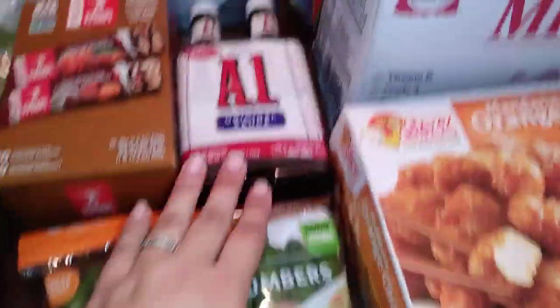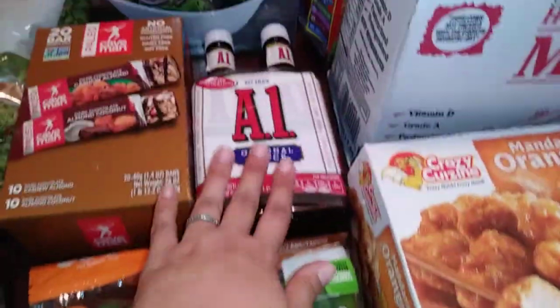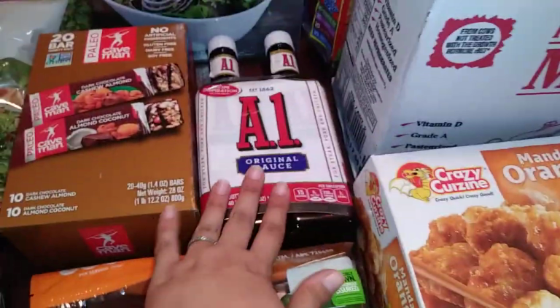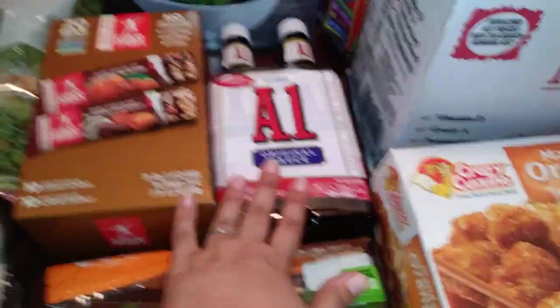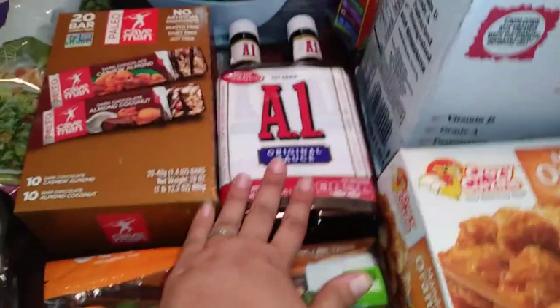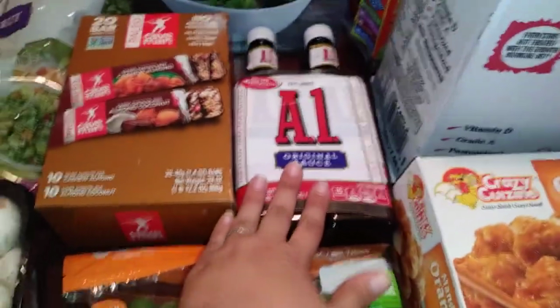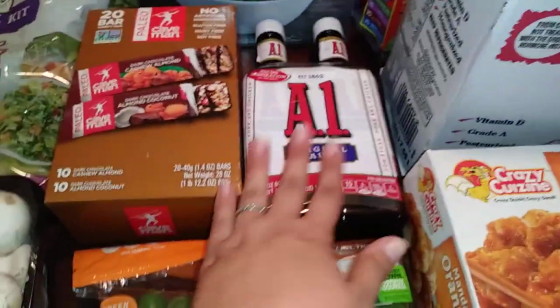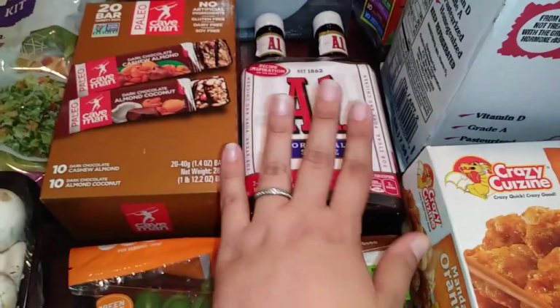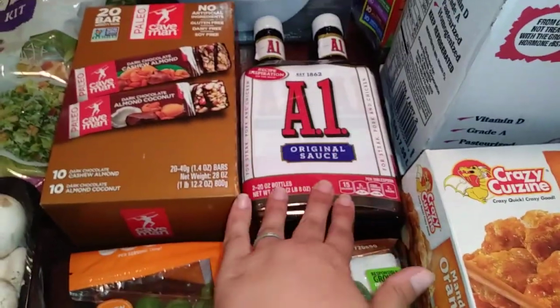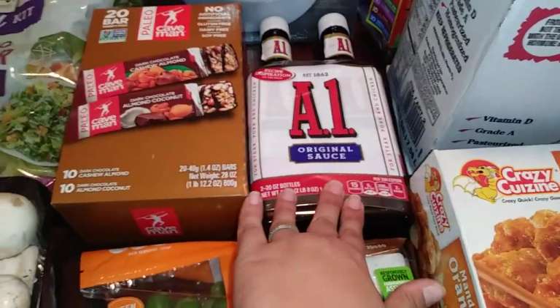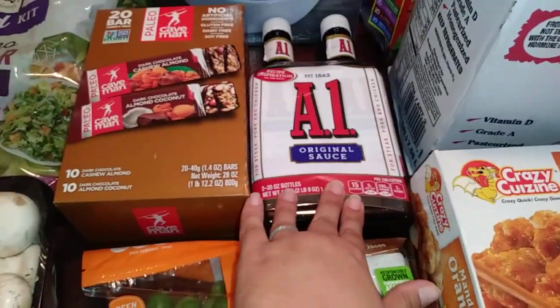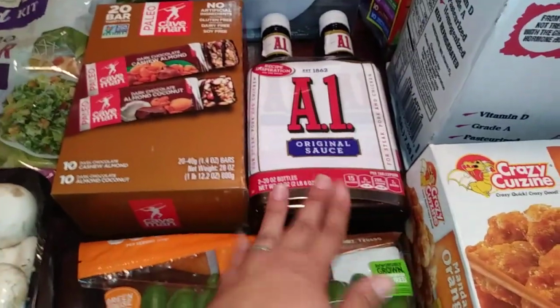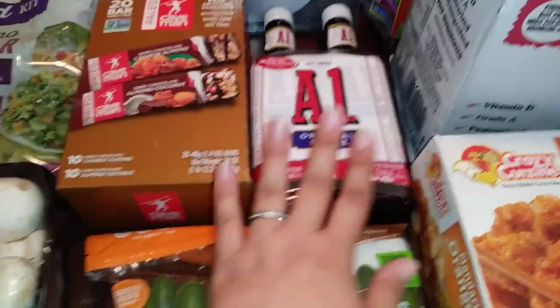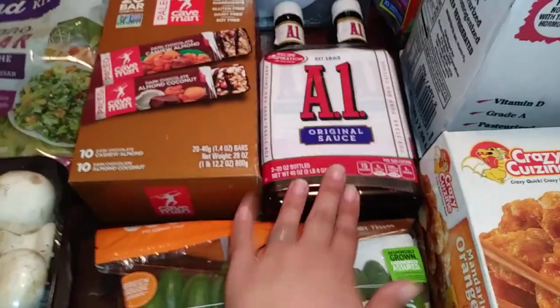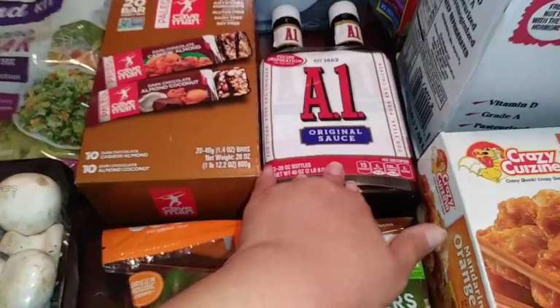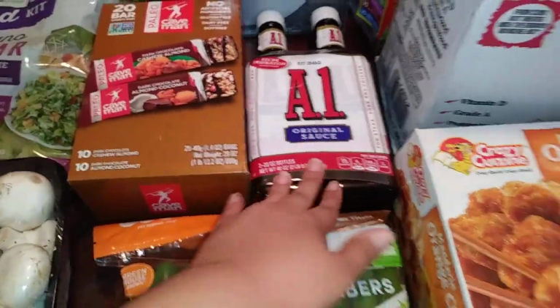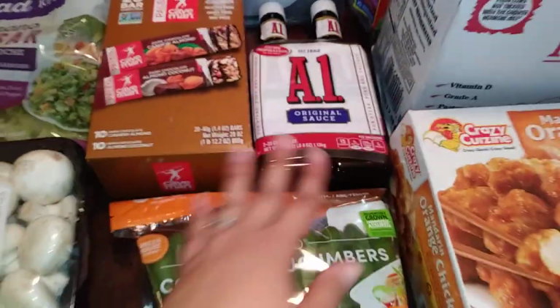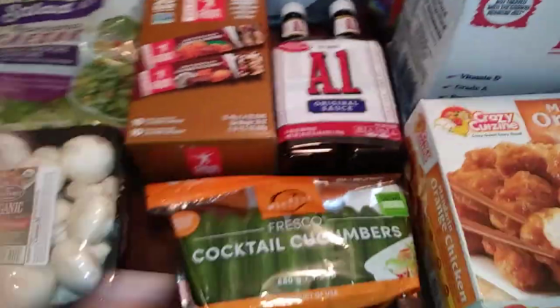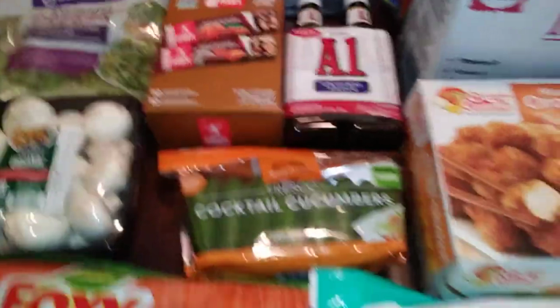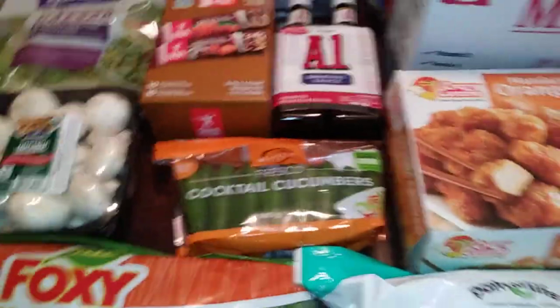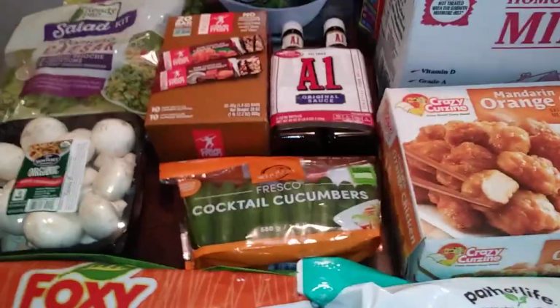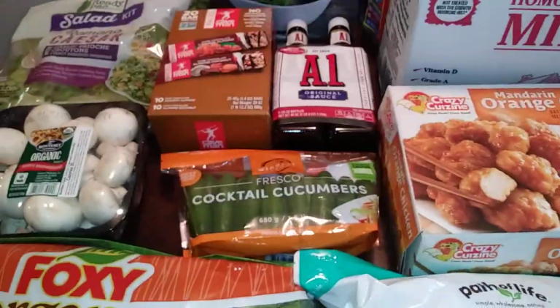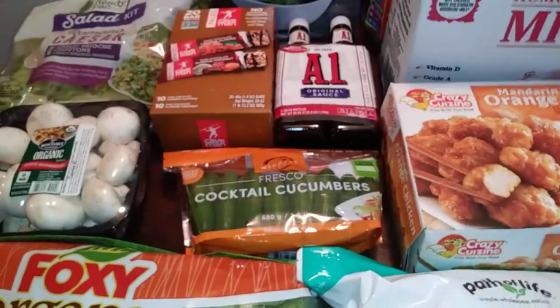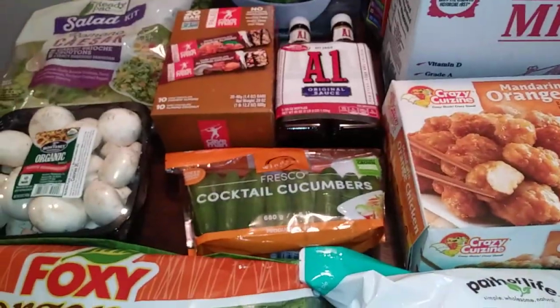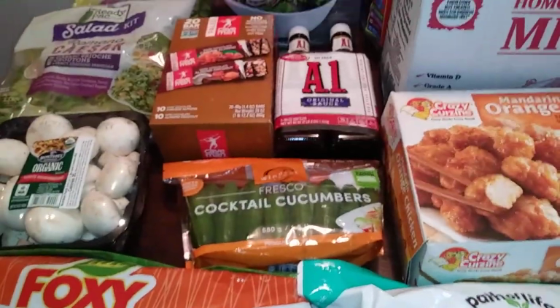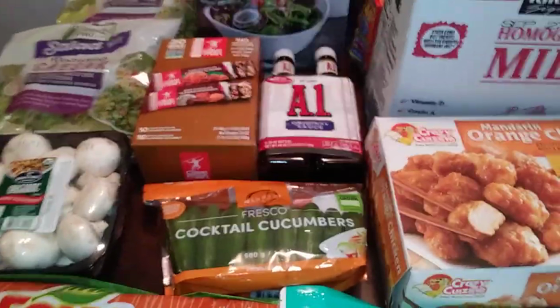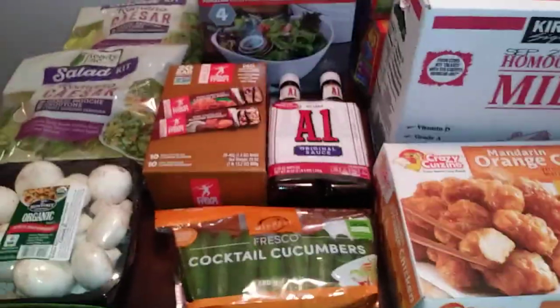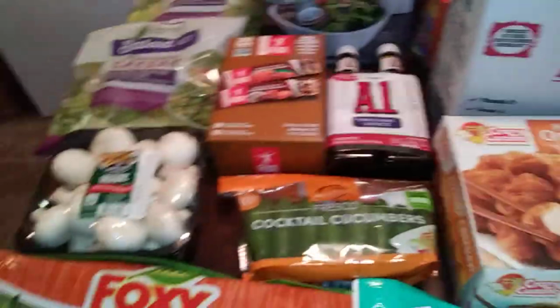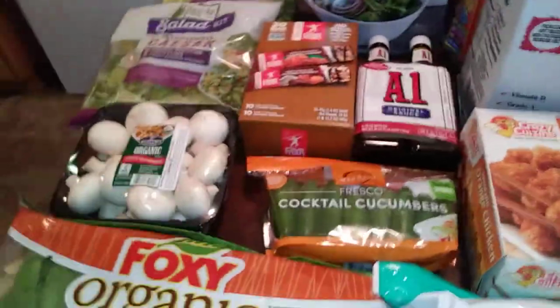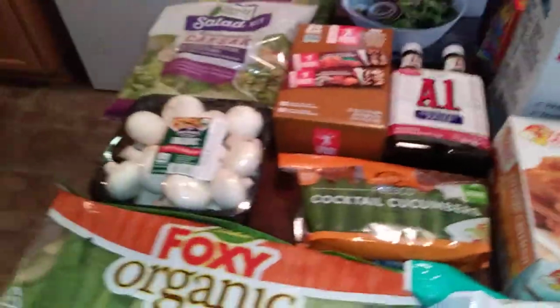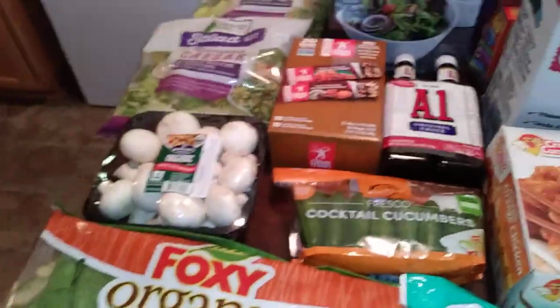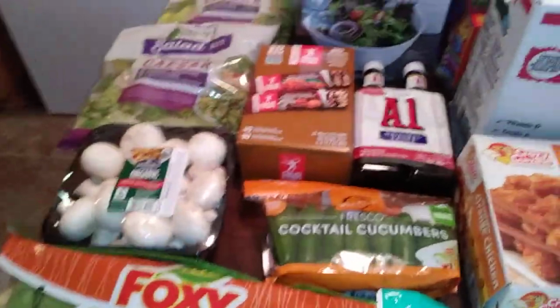A1 — I love A1. I like it on my baked potato, I like it on my steak. It's pretty good. So I got some of that because I was running low.